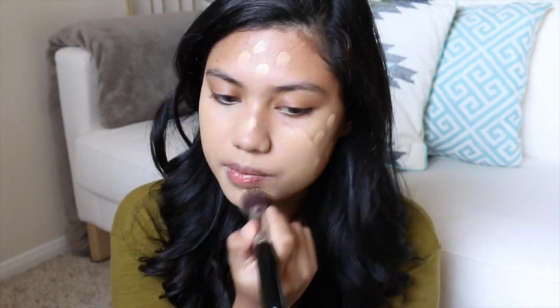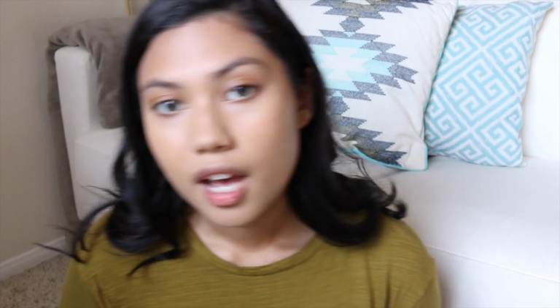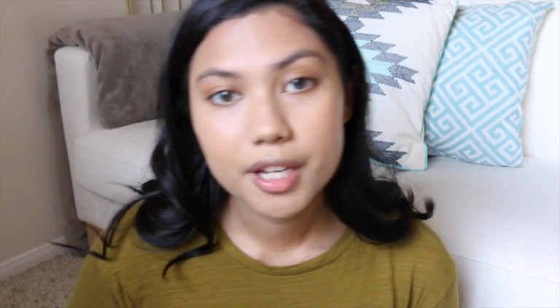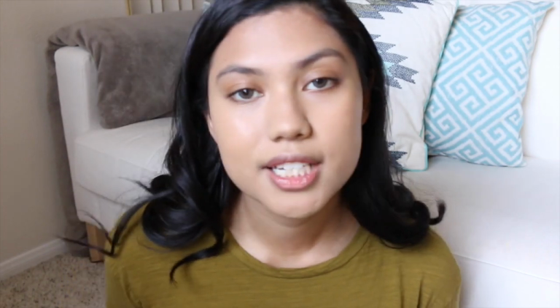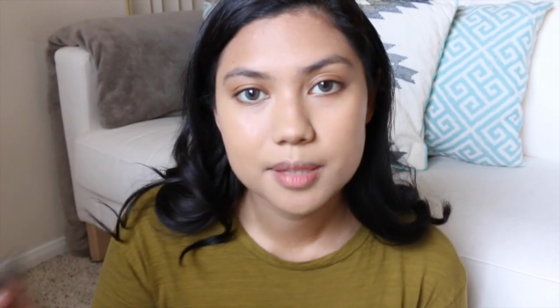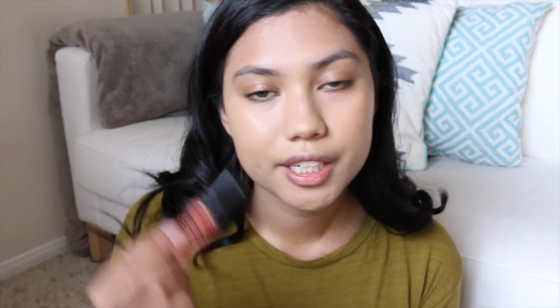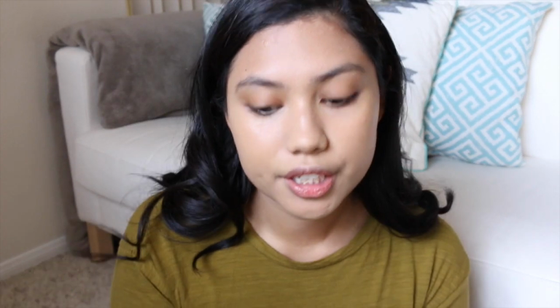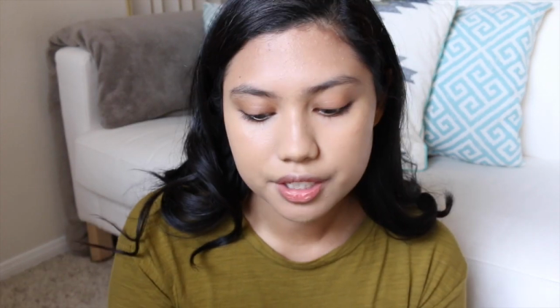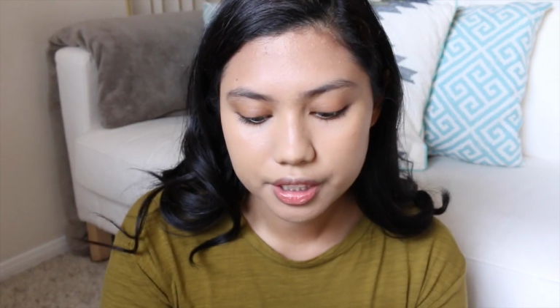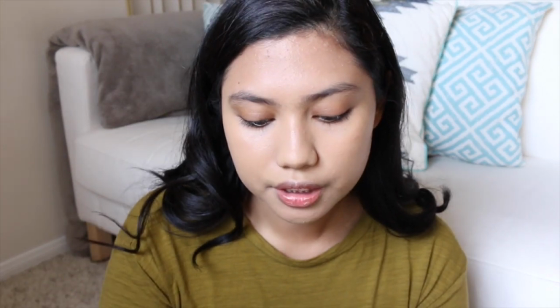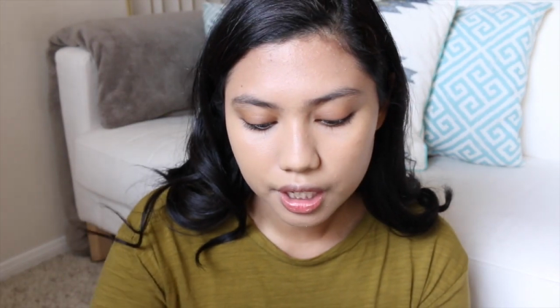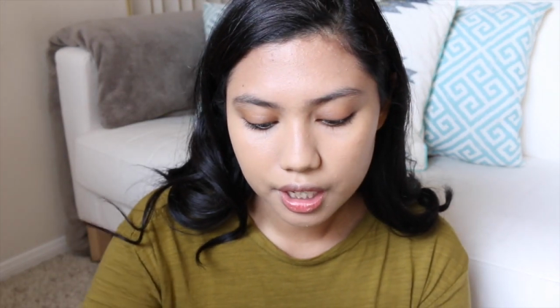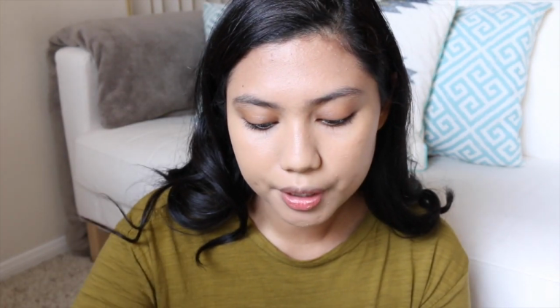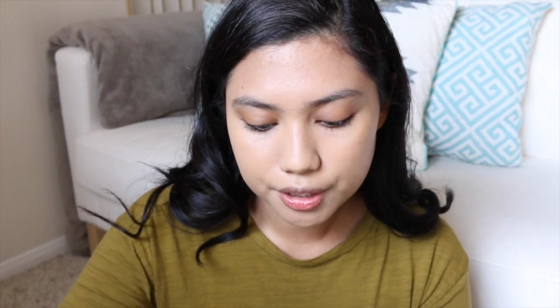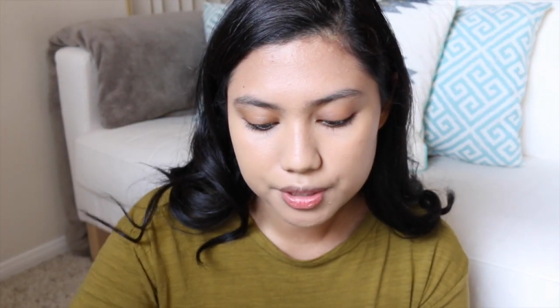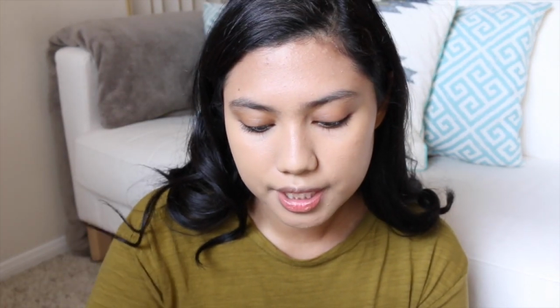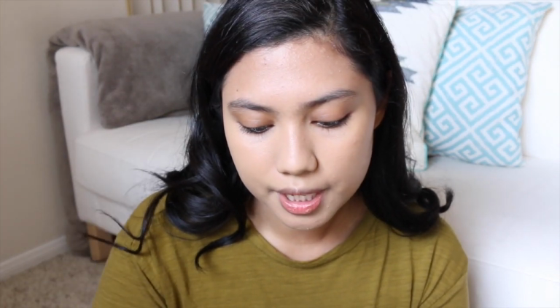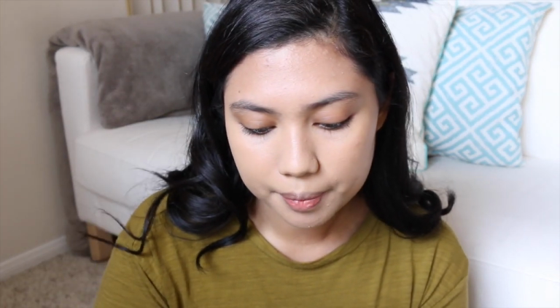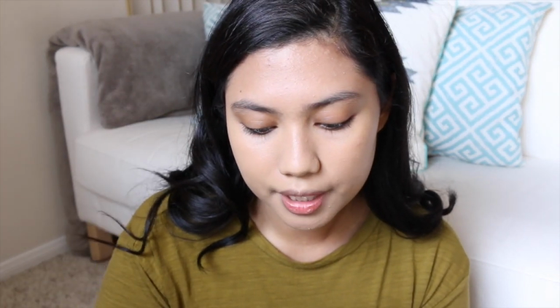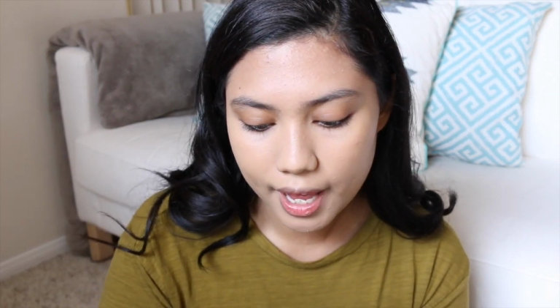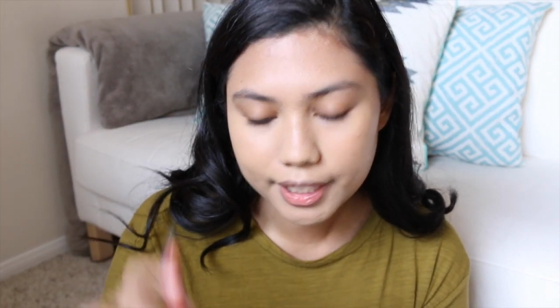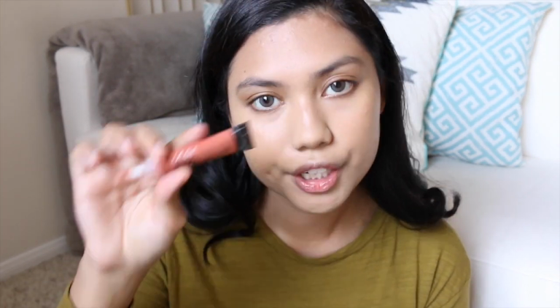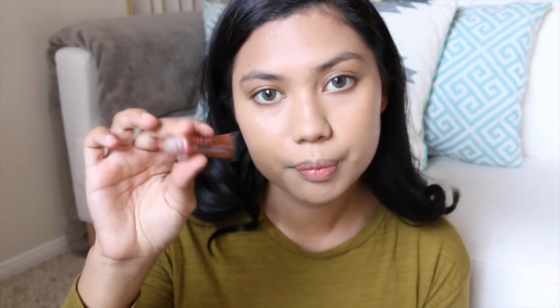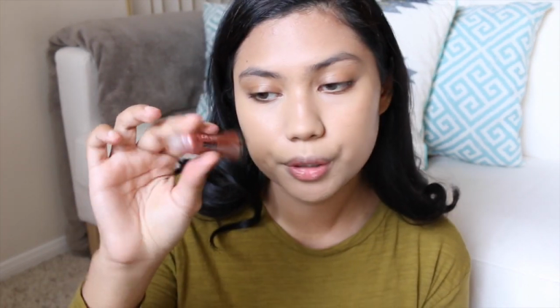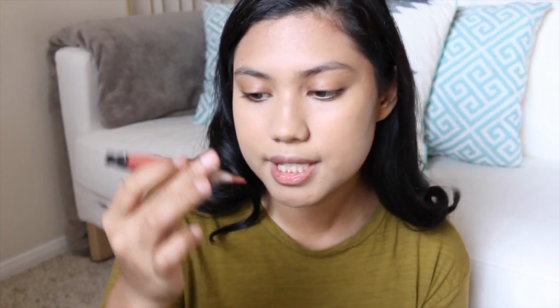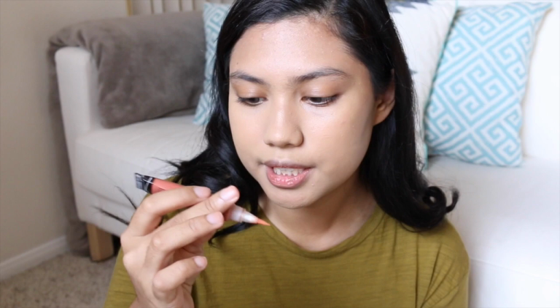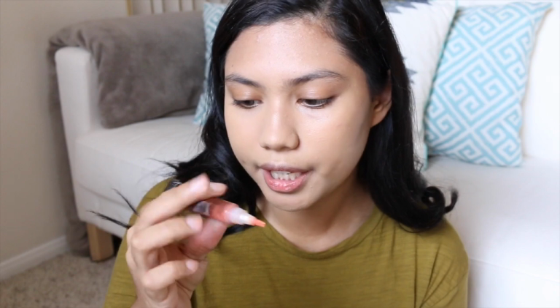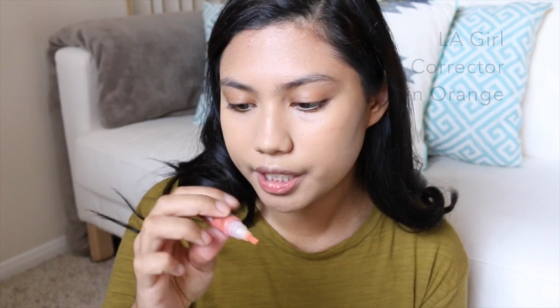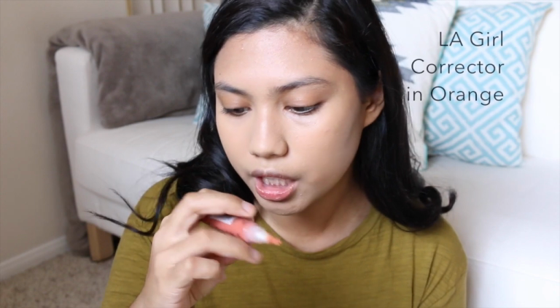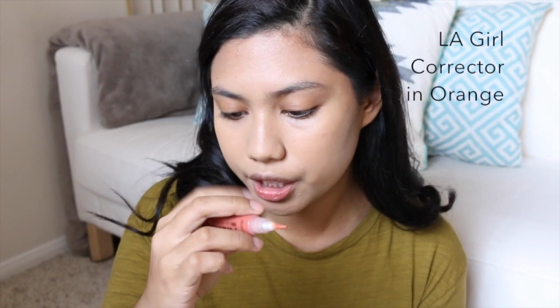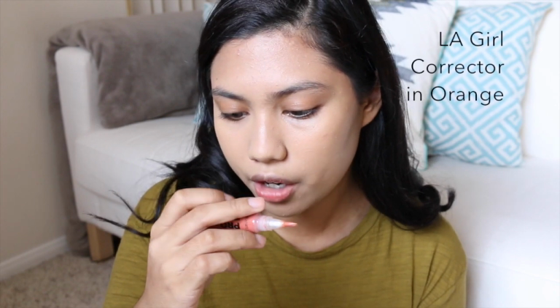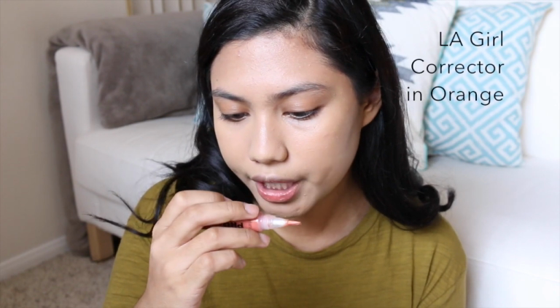I'm going to conceal my dark circles. I'm going to use the LA Girl Pro Conceal in the color Orange.